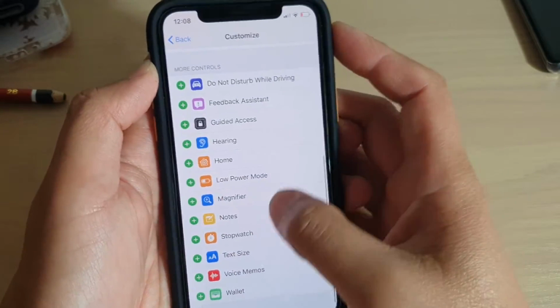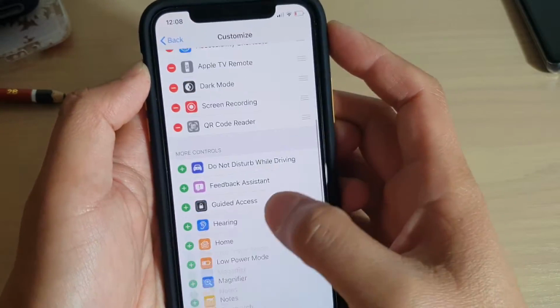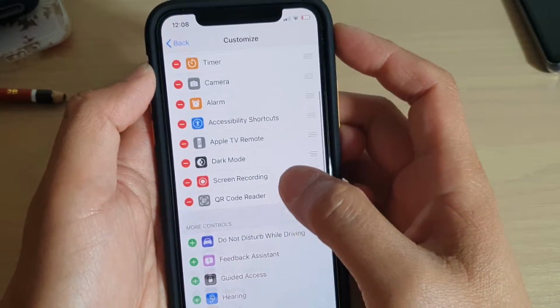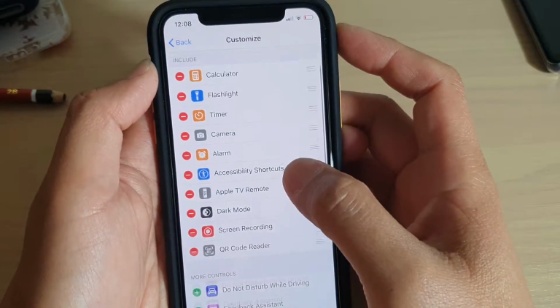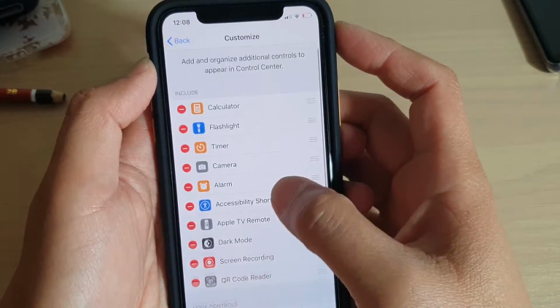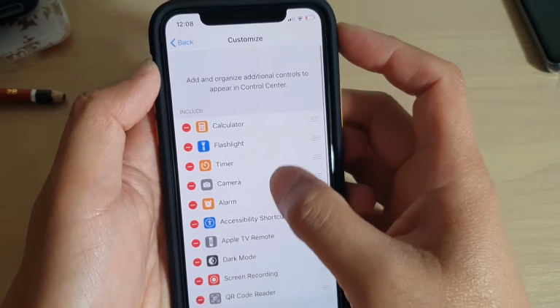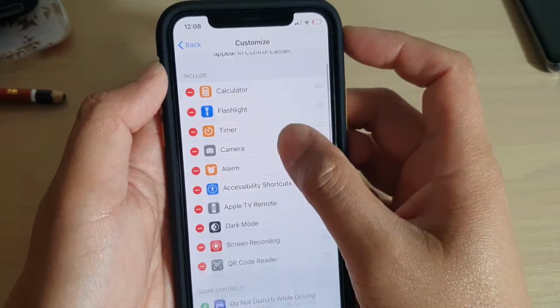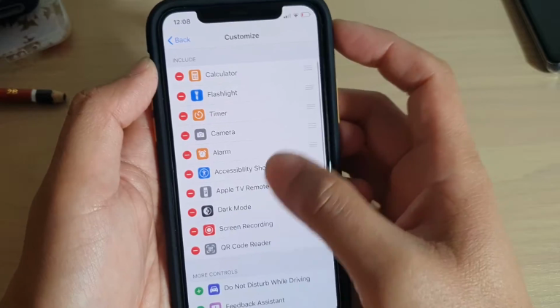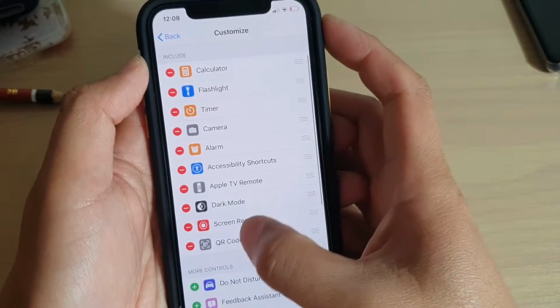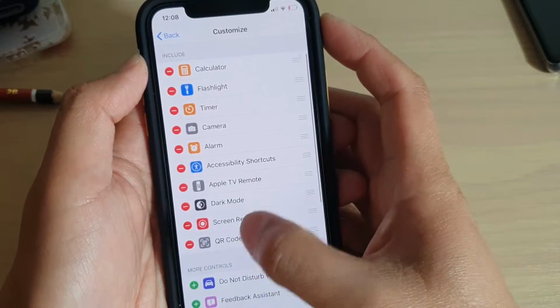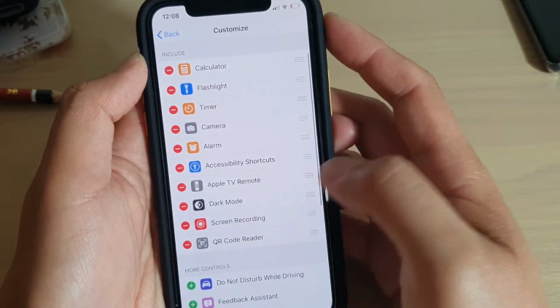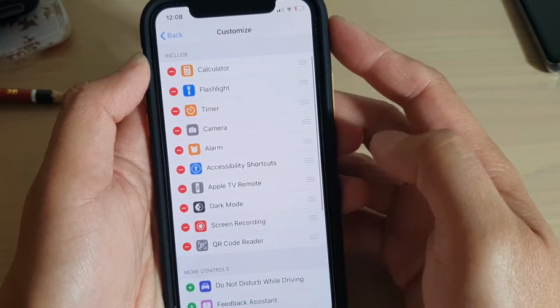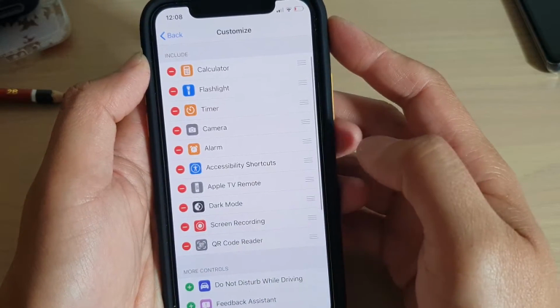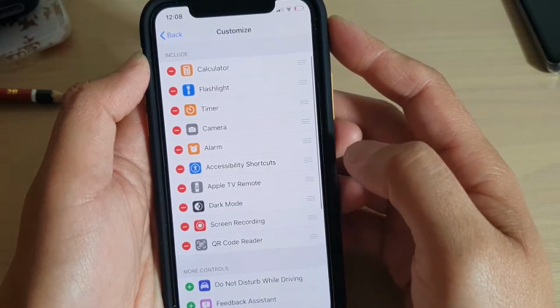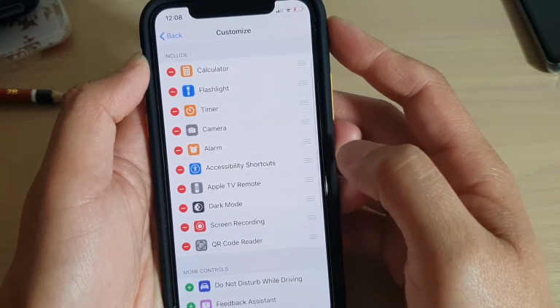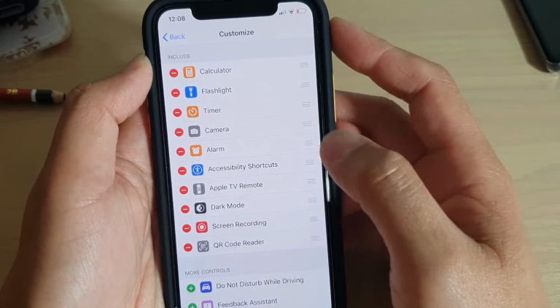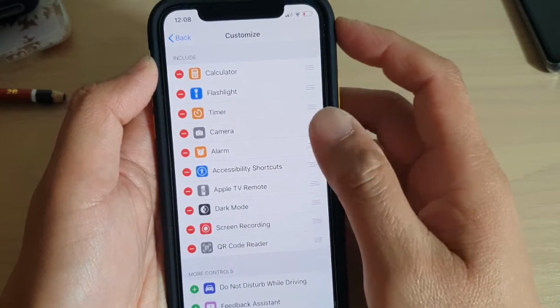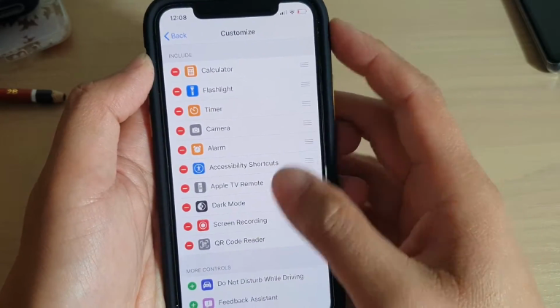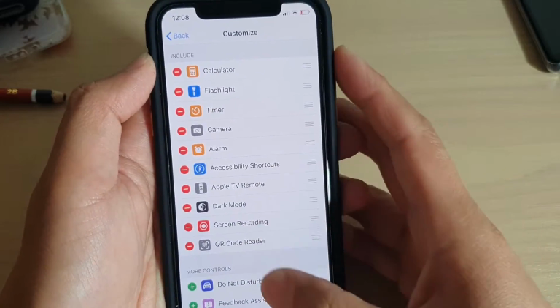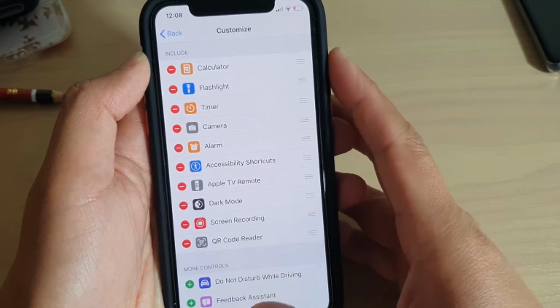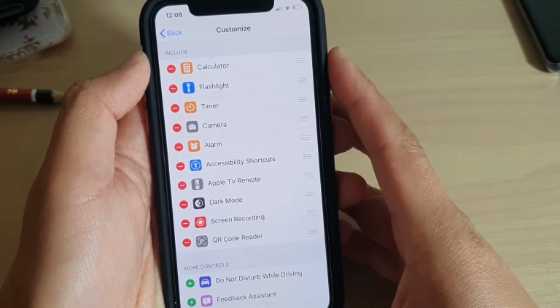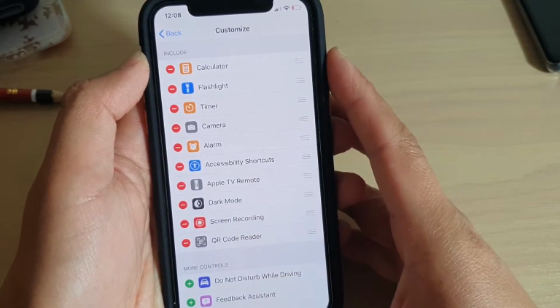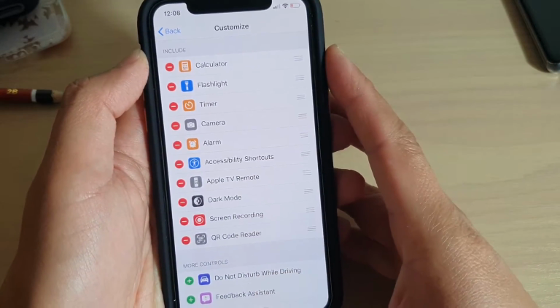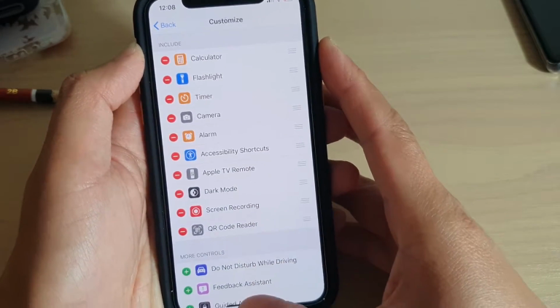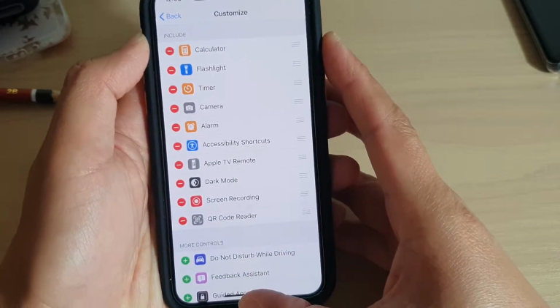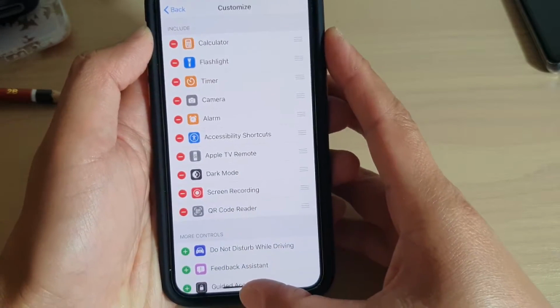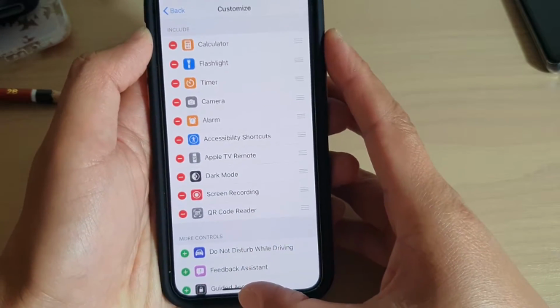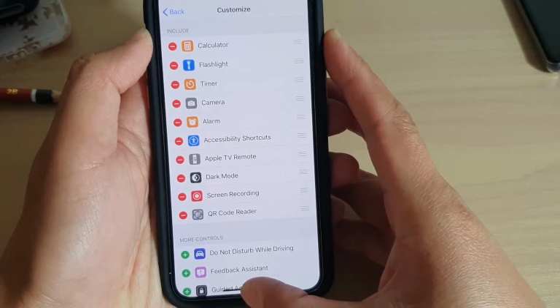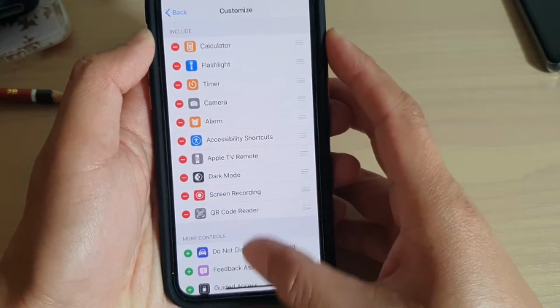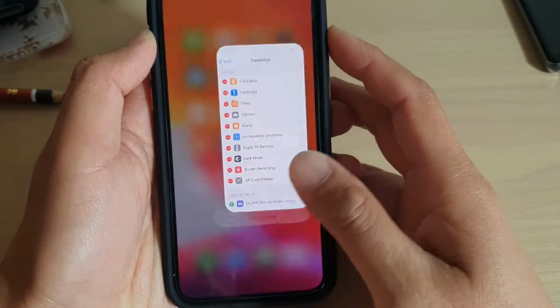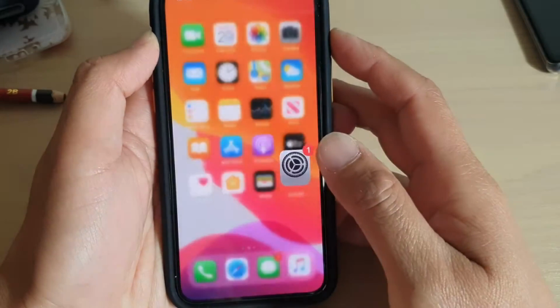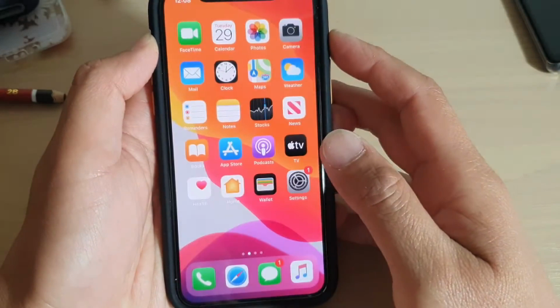Now it goes to the top right here. And that's it. Swipe up to go back to your home screen.